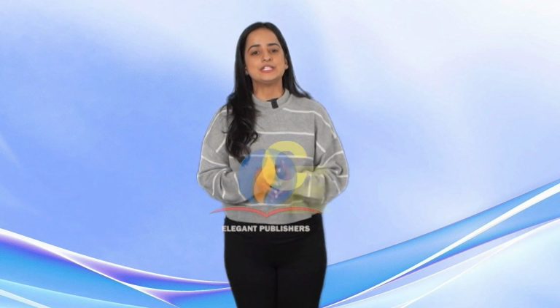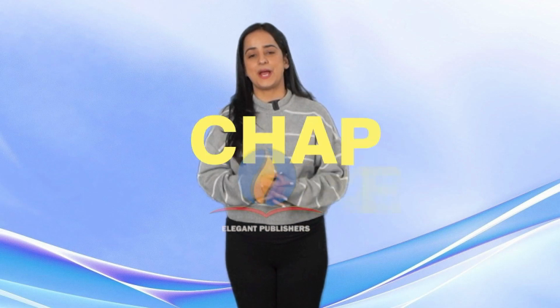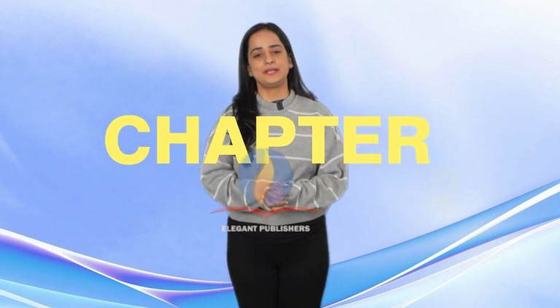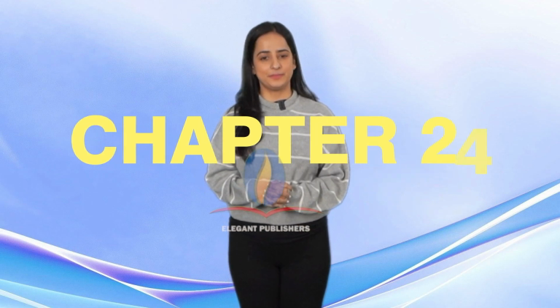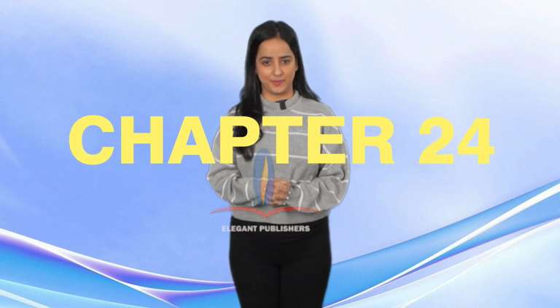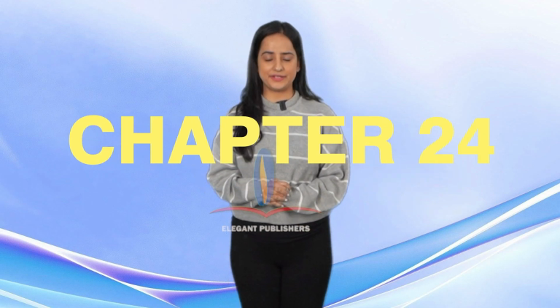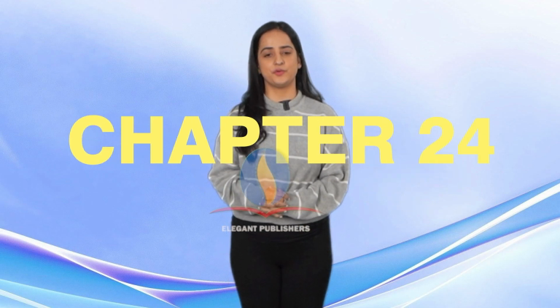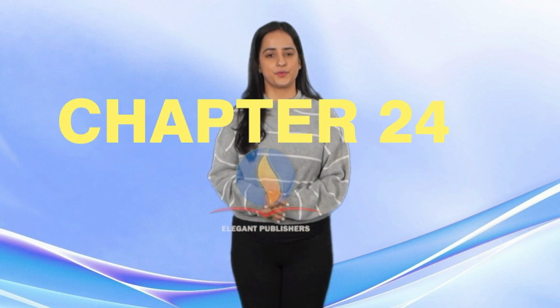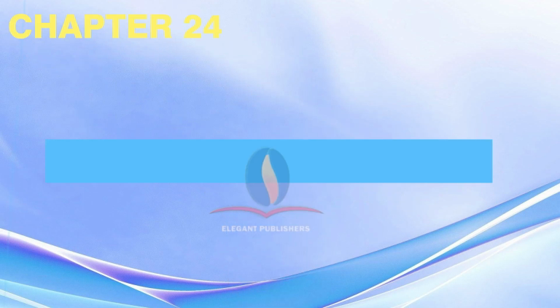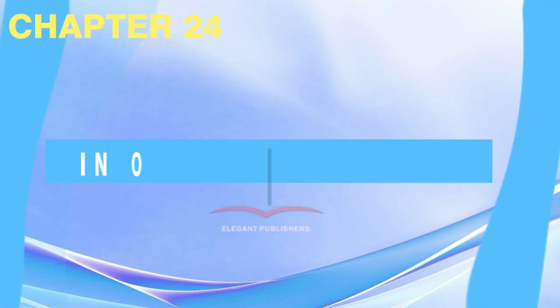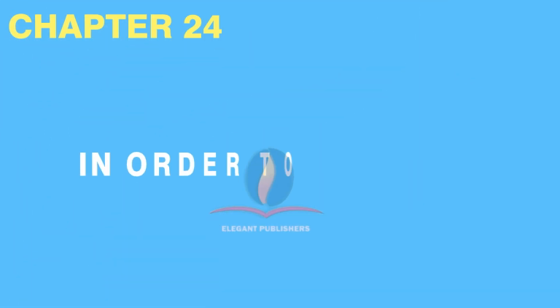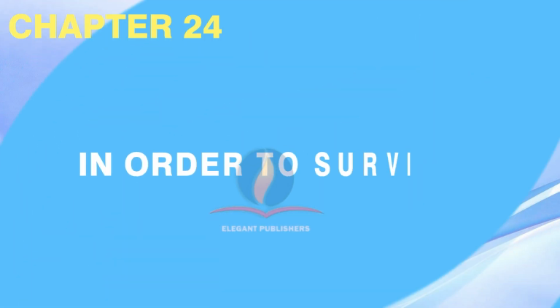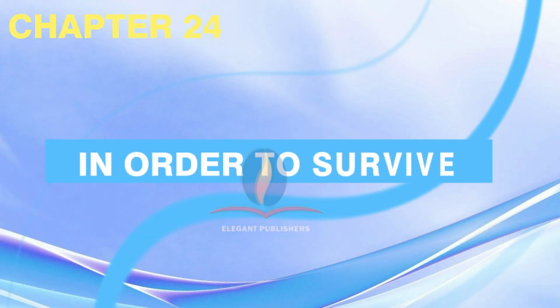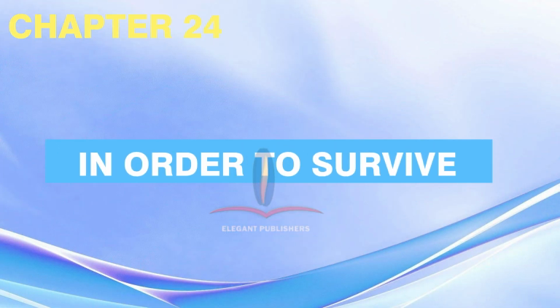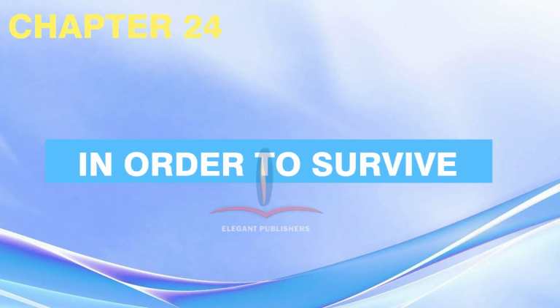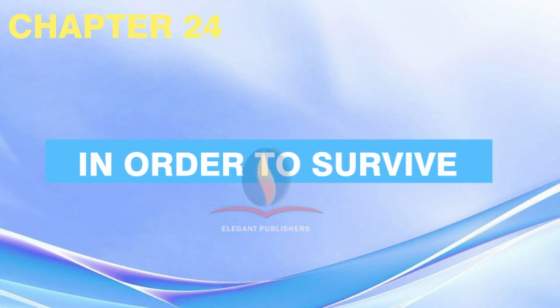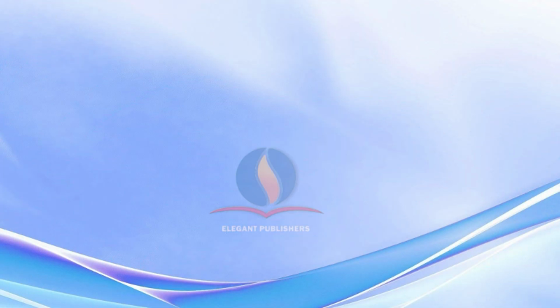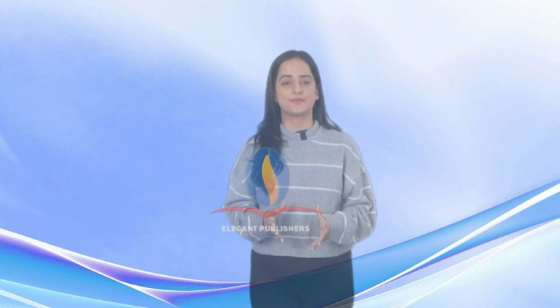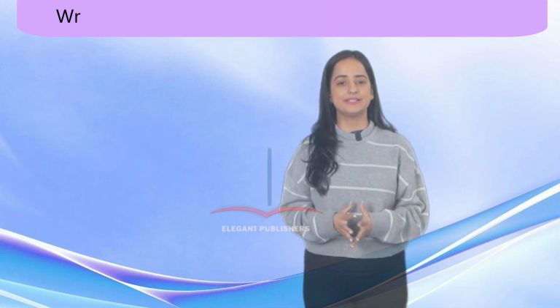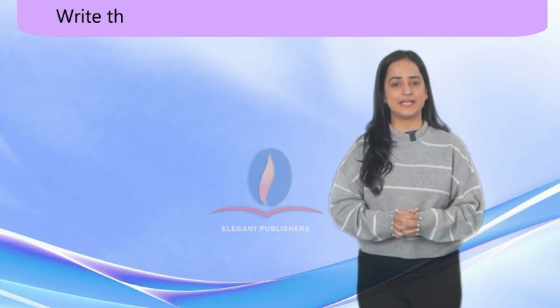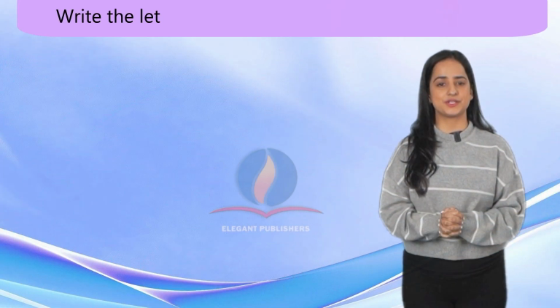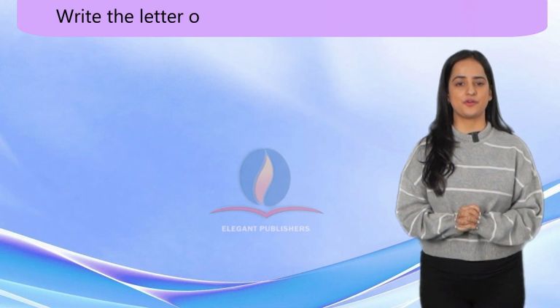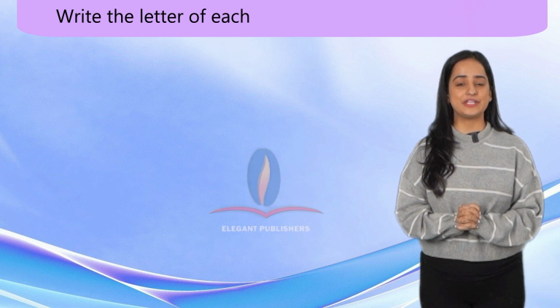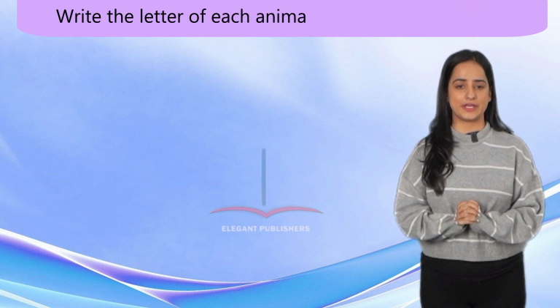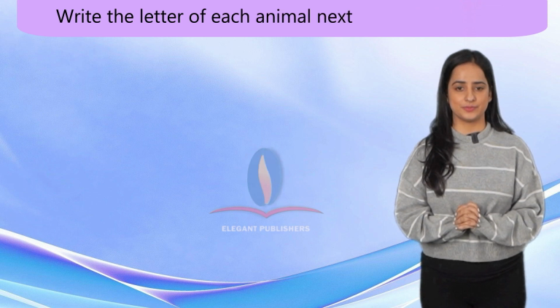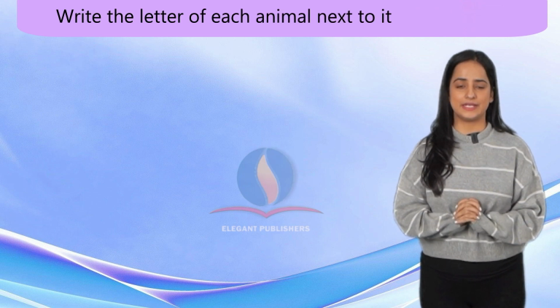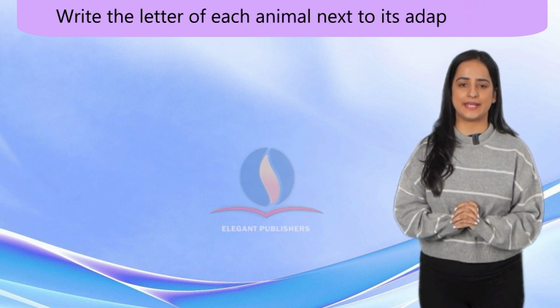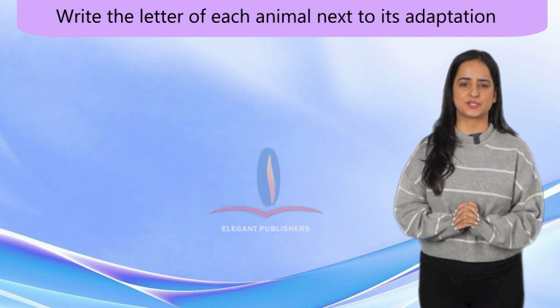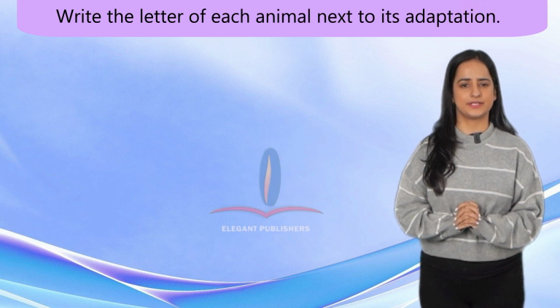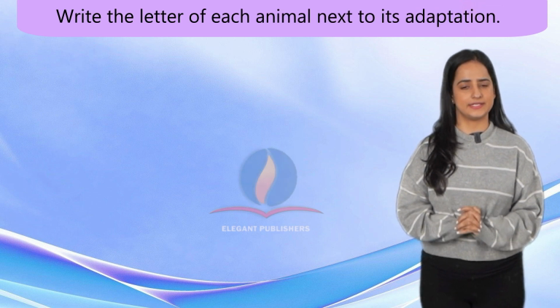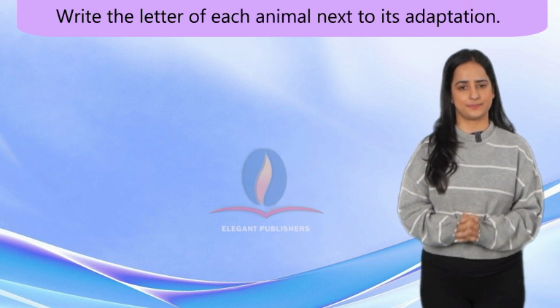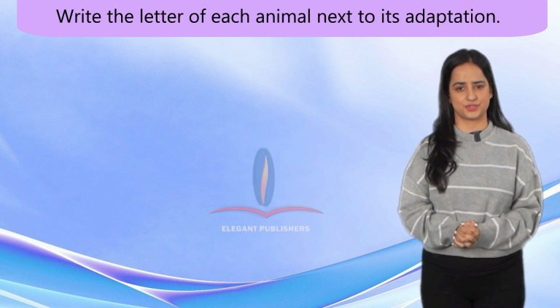Chapter 24: In order to survive. Write the letter of each animal next to its adaptation.